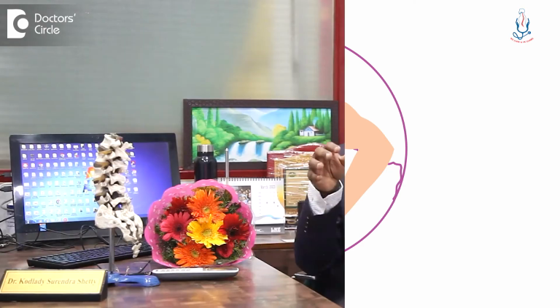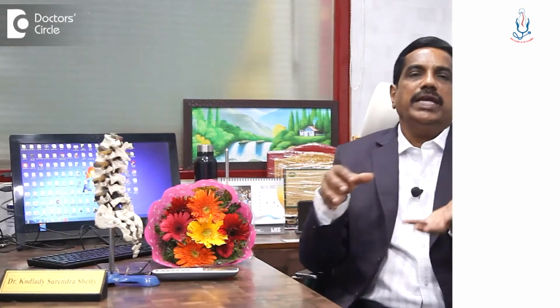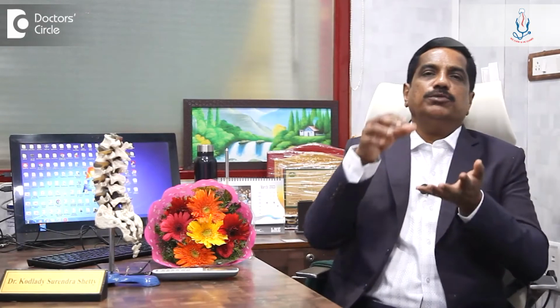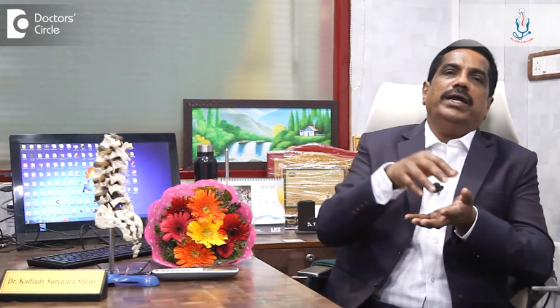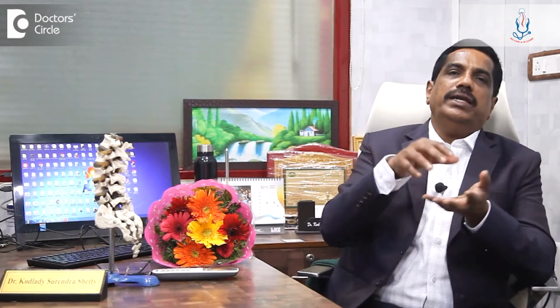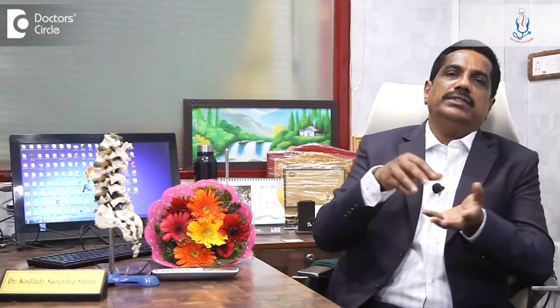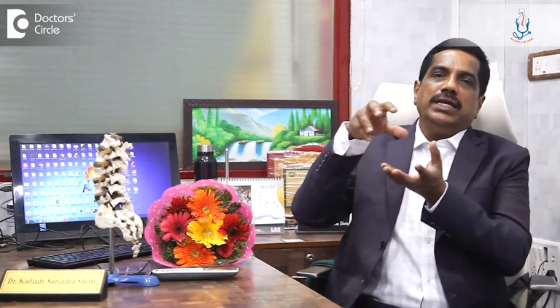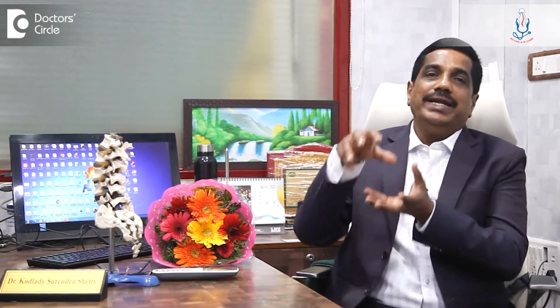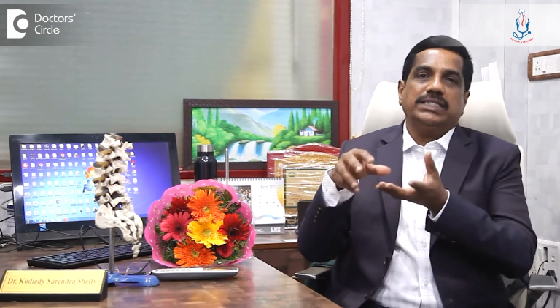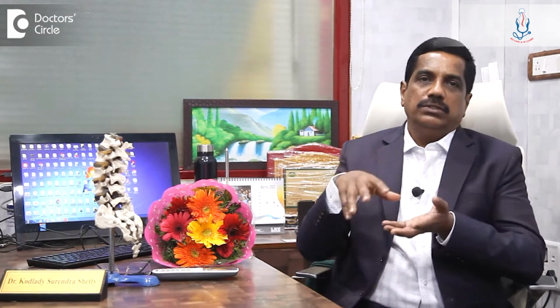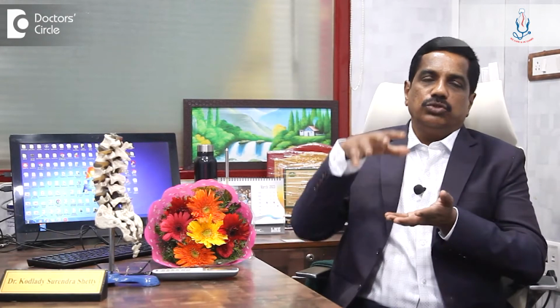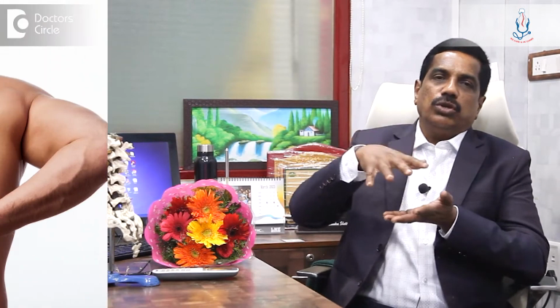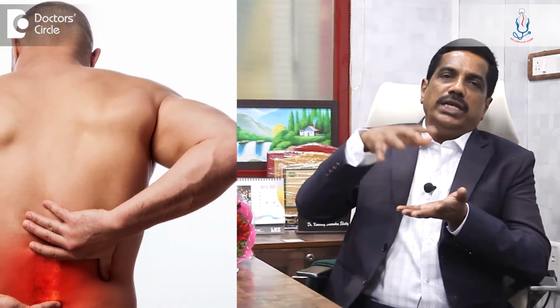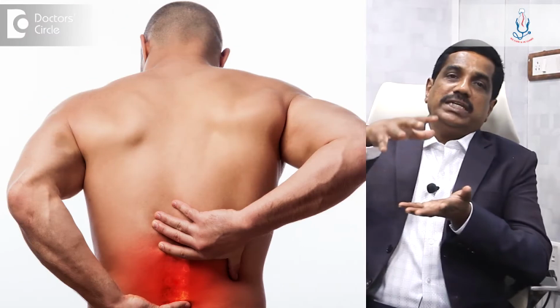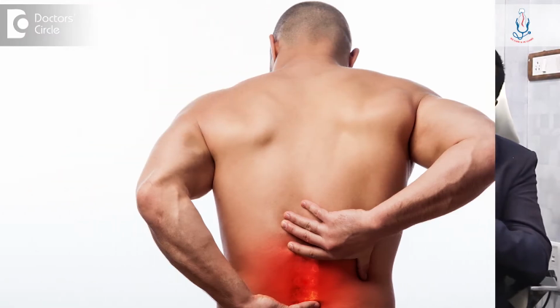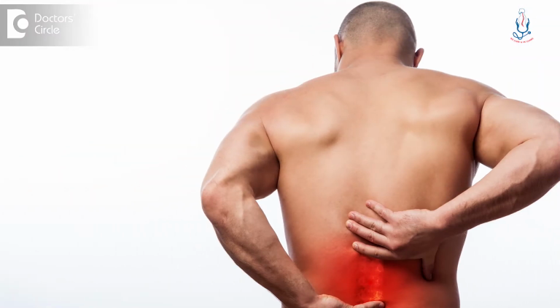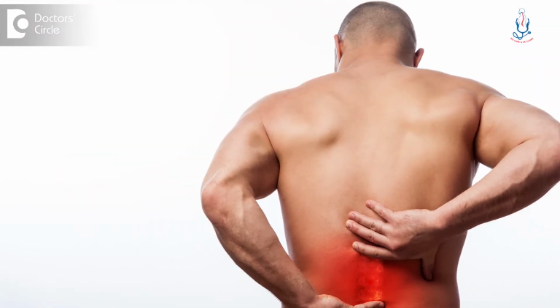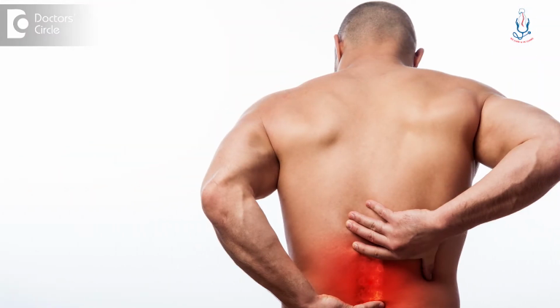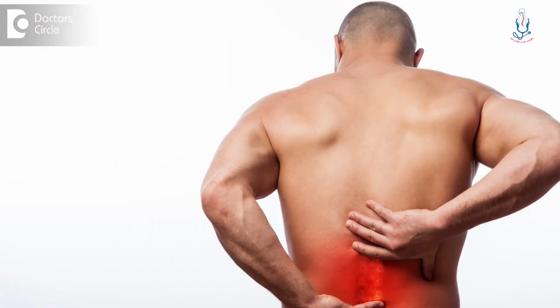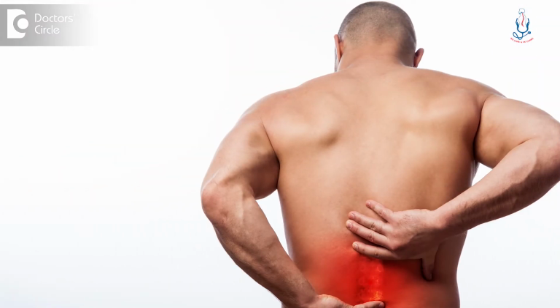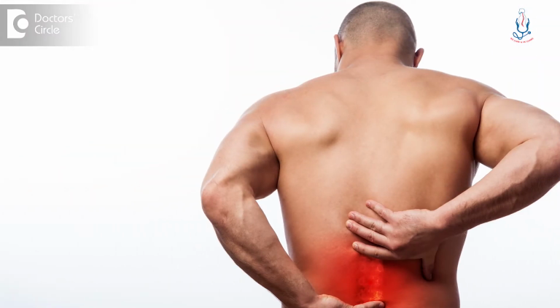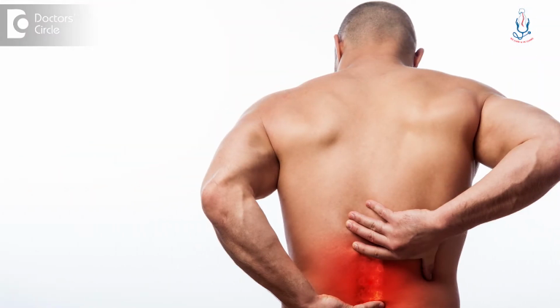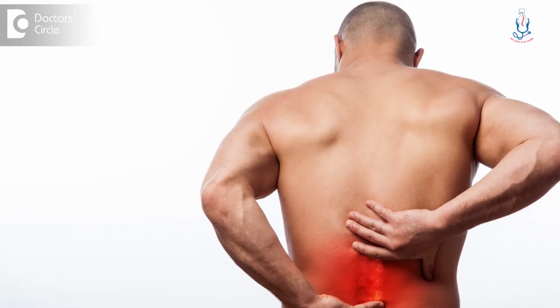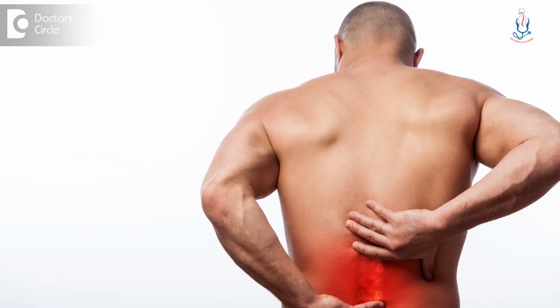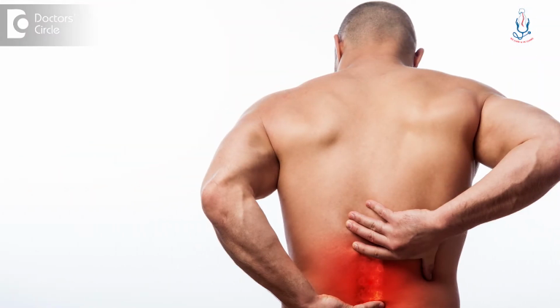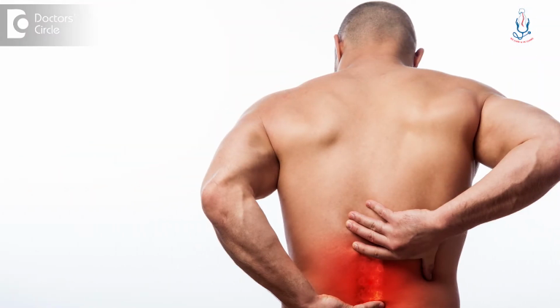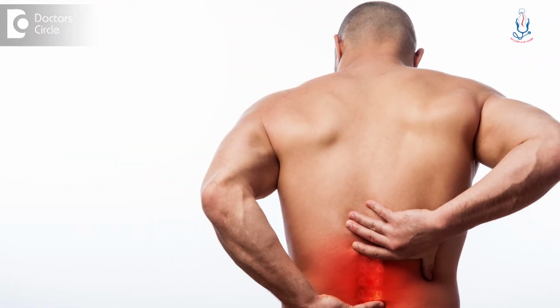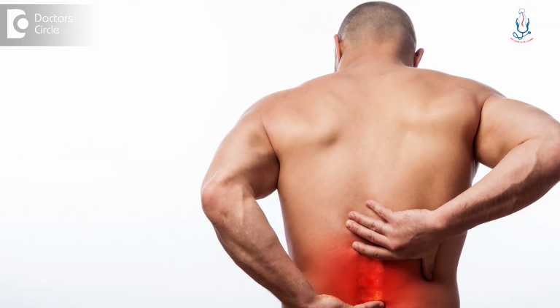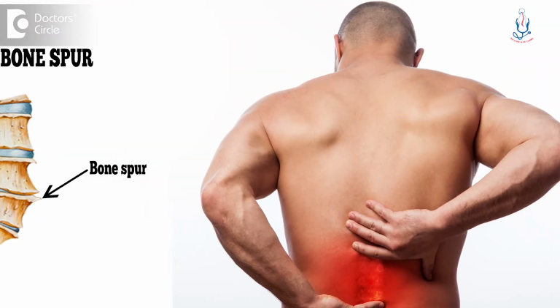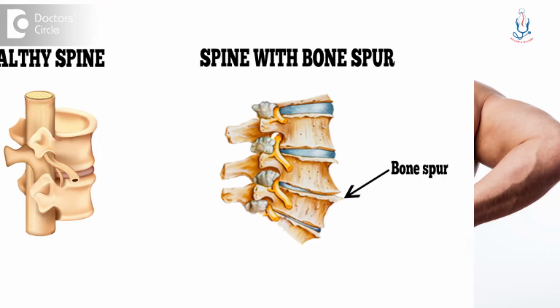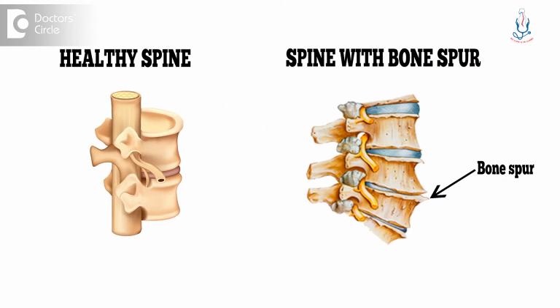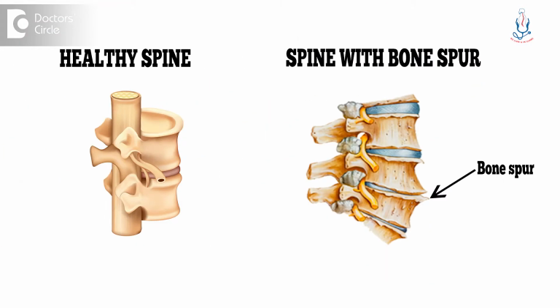In the case of the spine, it is the disc. The chronic strain on the disc can produce a spur. A spur is nothing but a weakening of the bone.